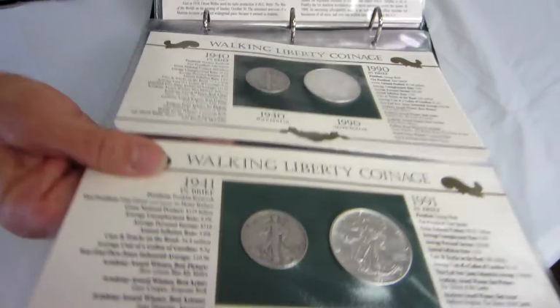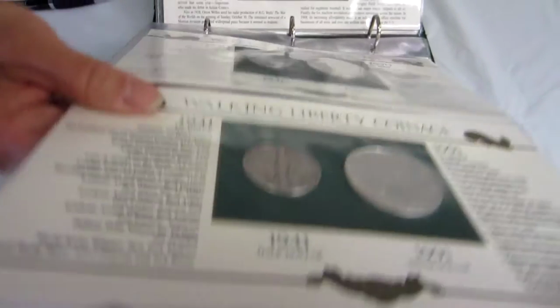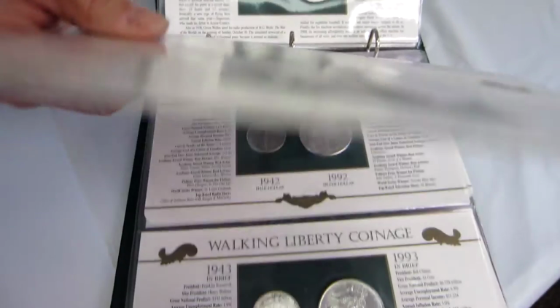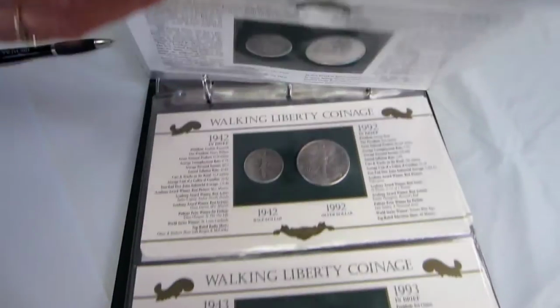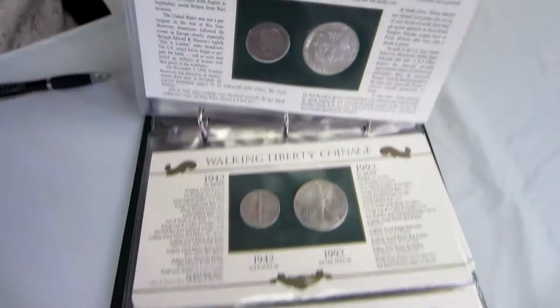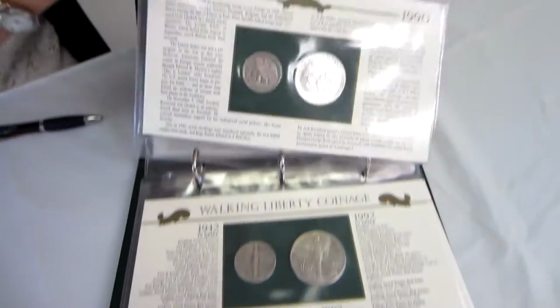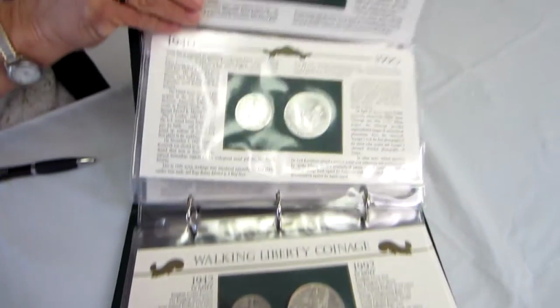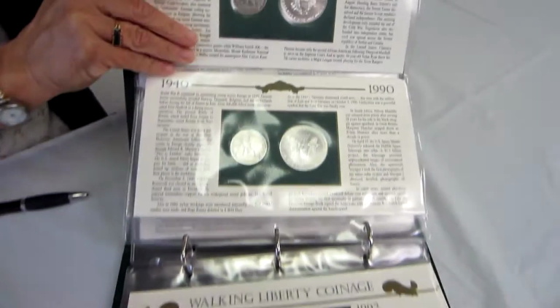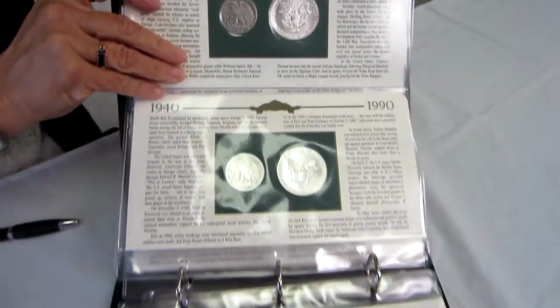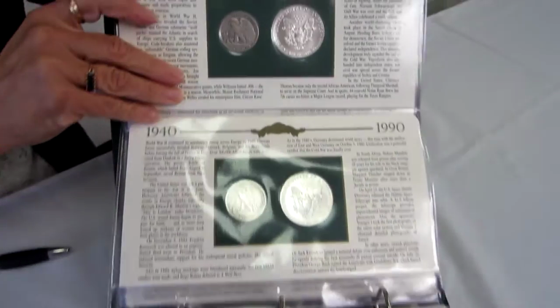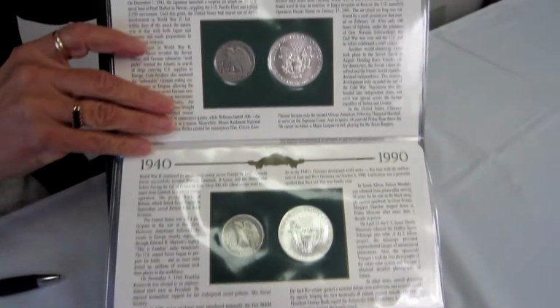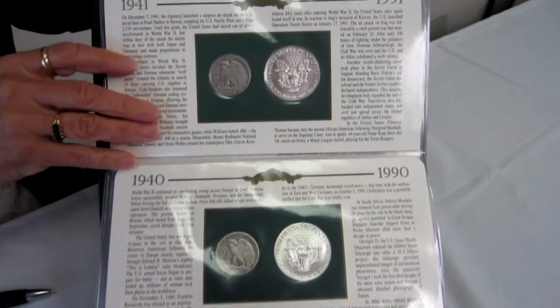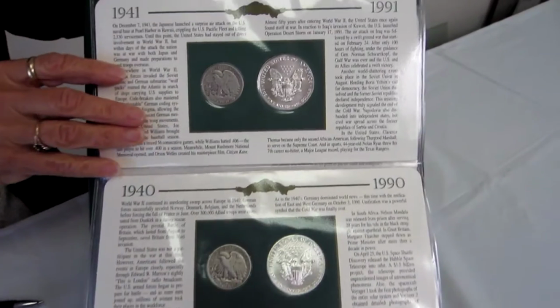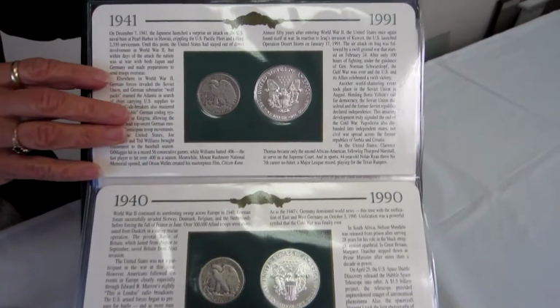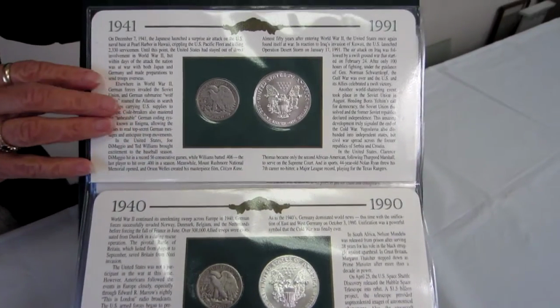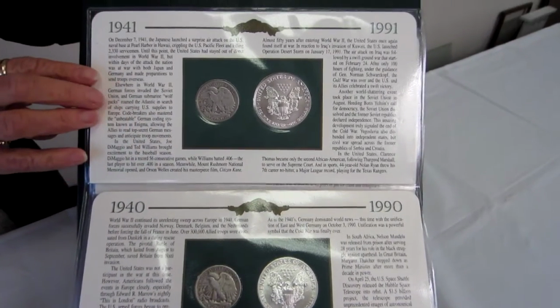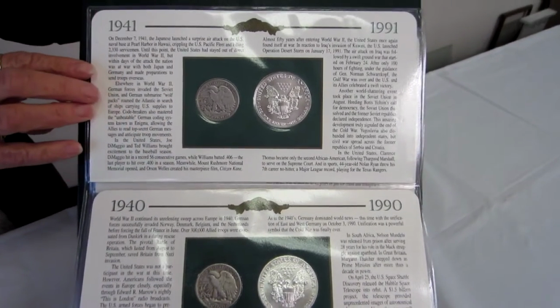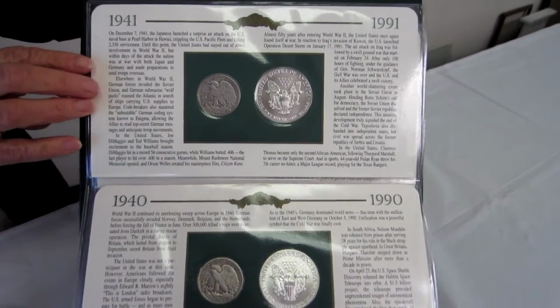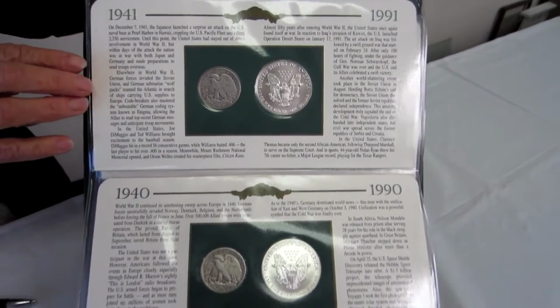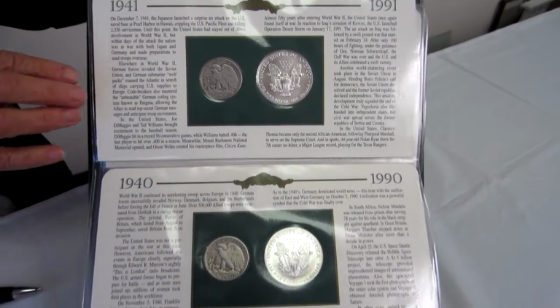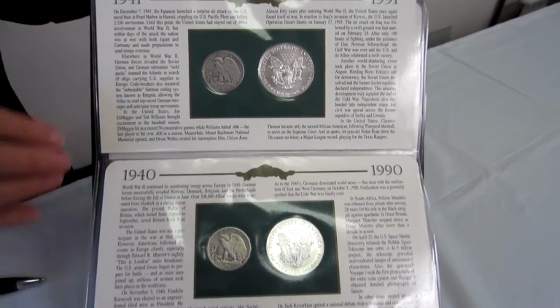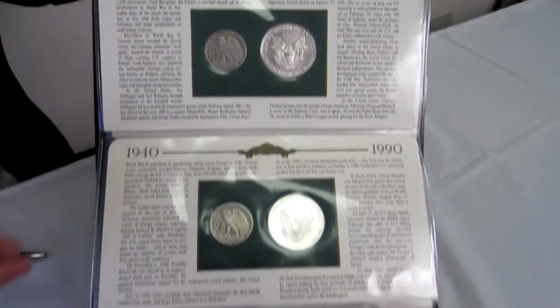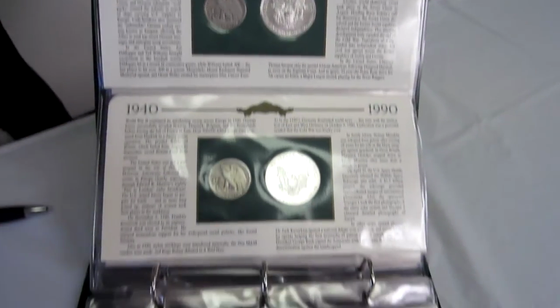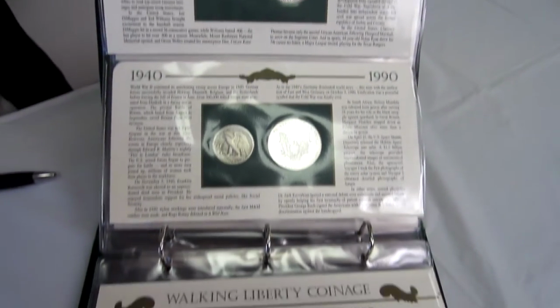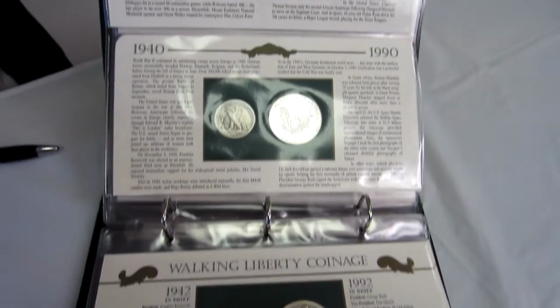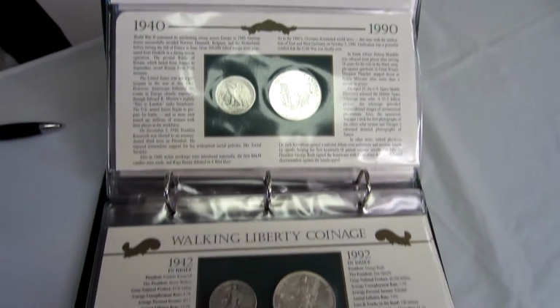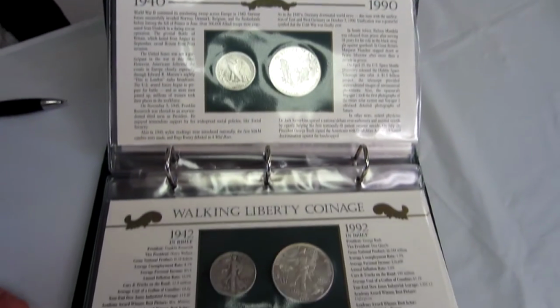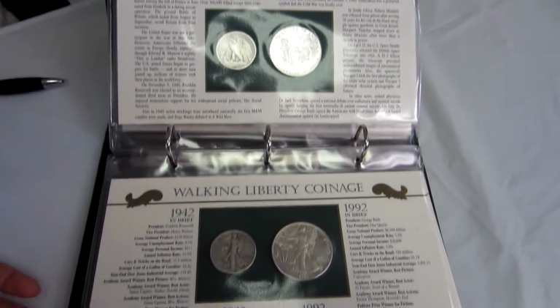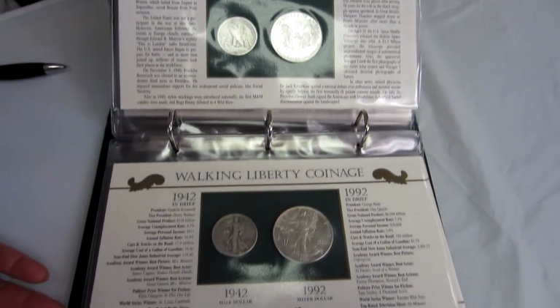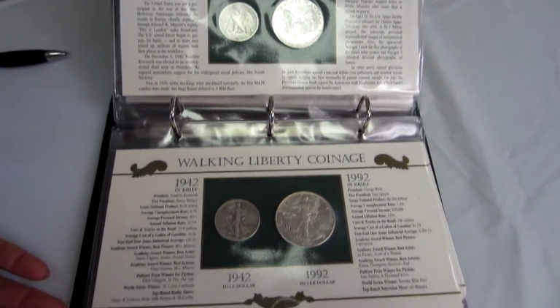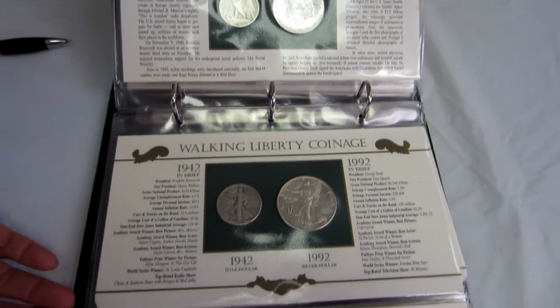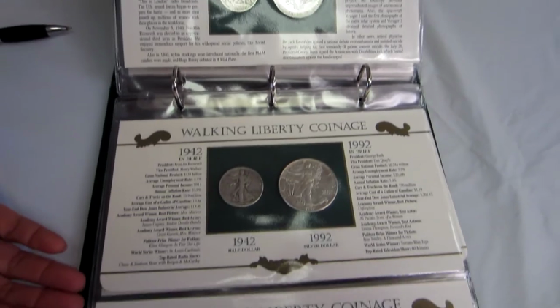The Walking Liberty half dollar was designed by Adolph Alexander Weinman.